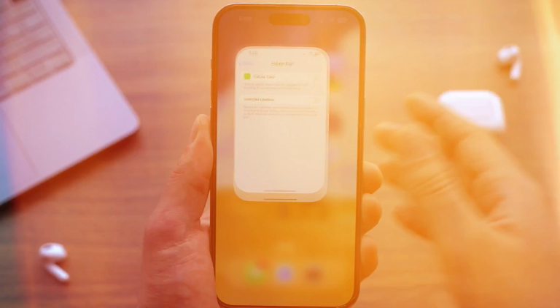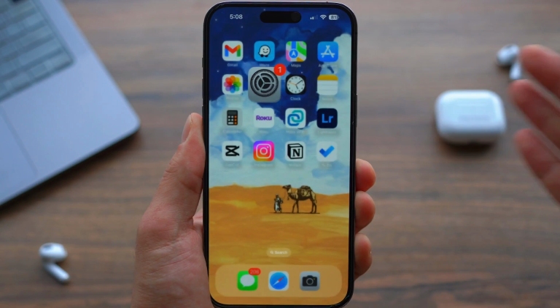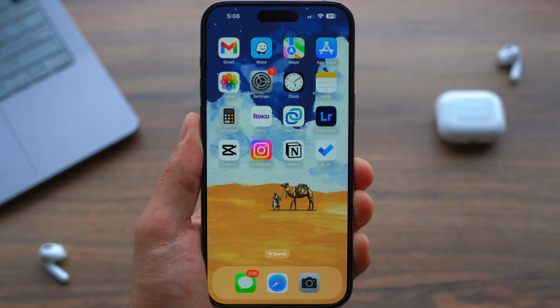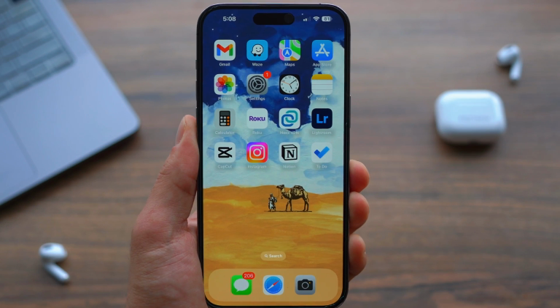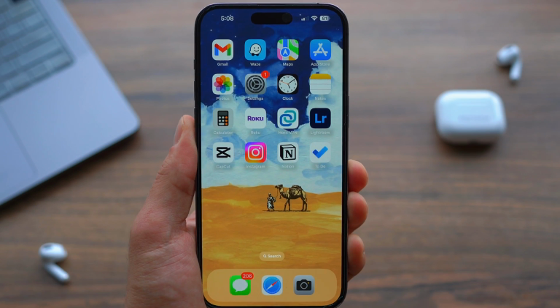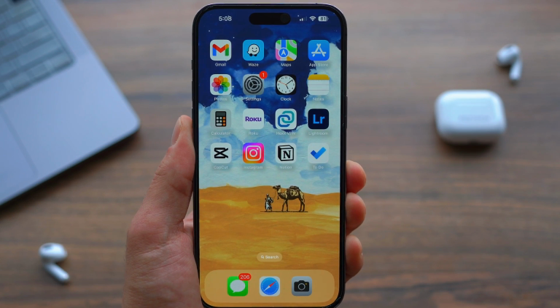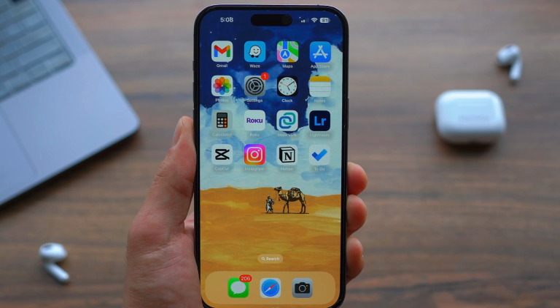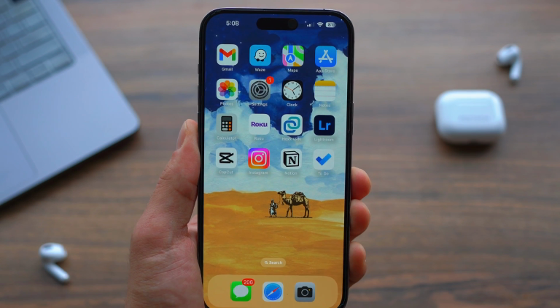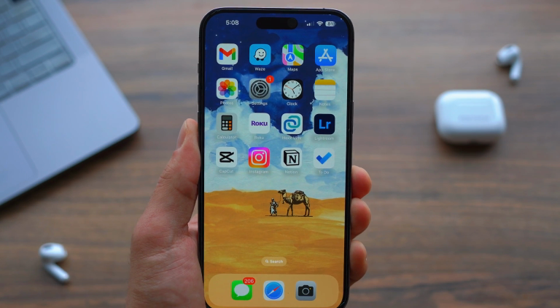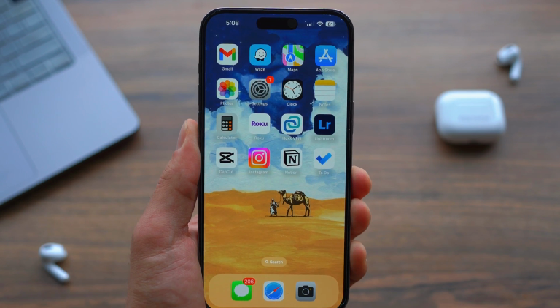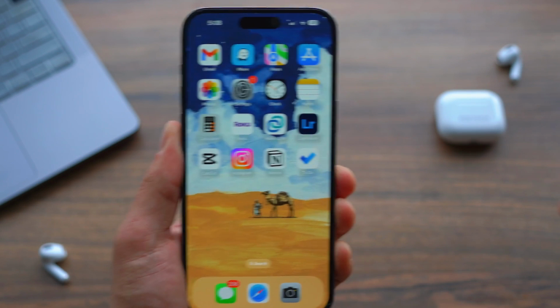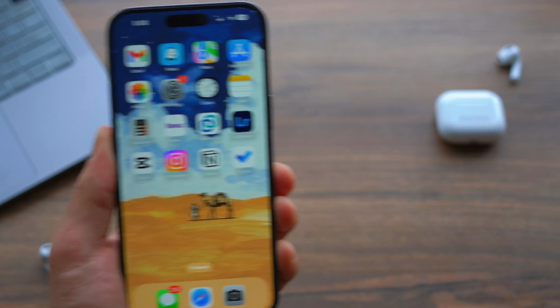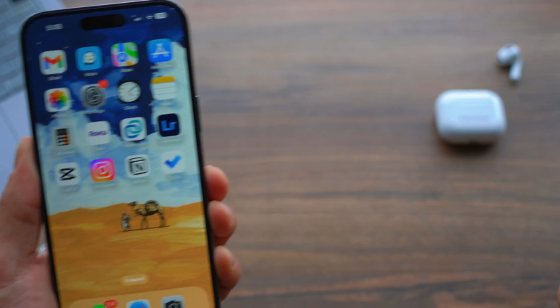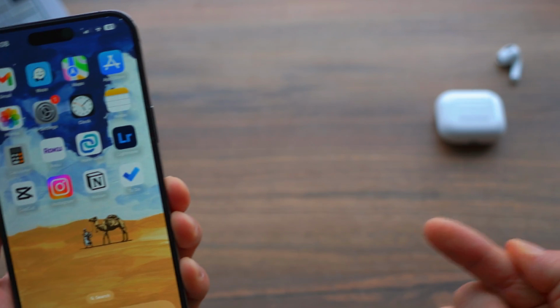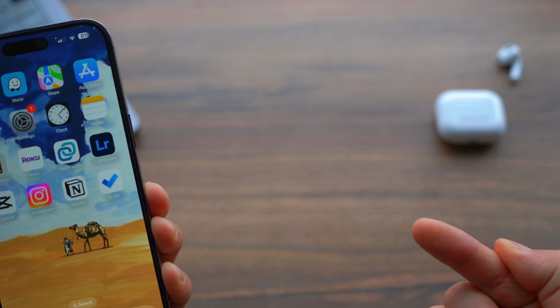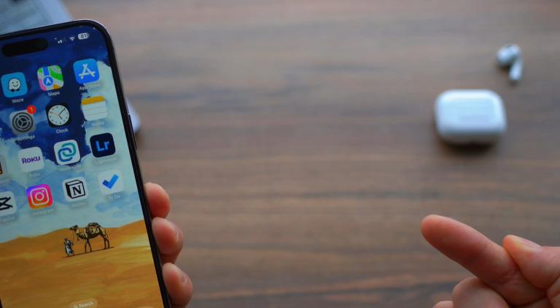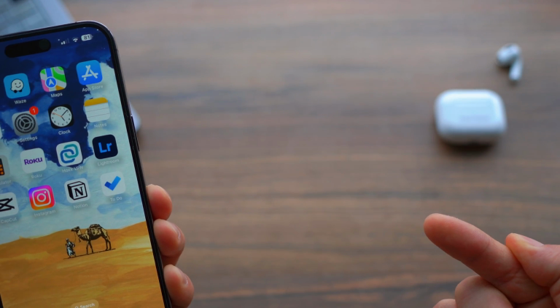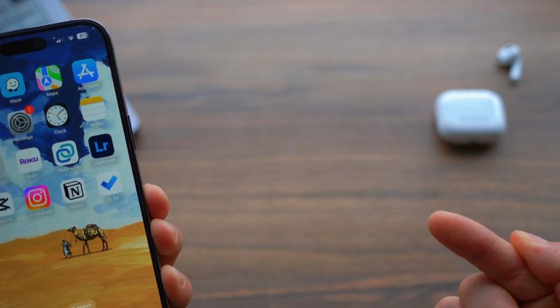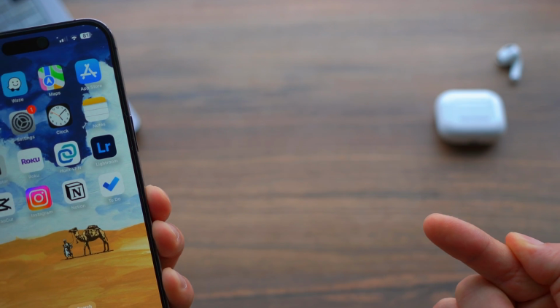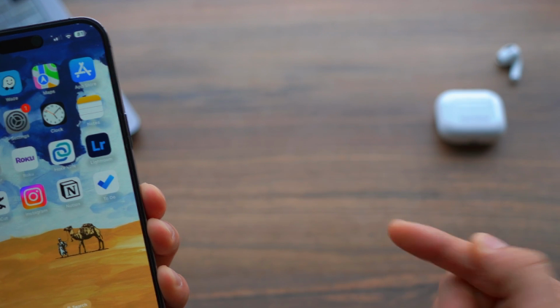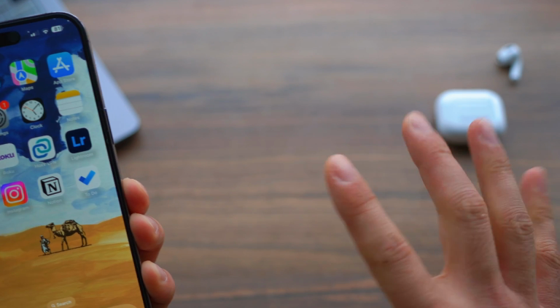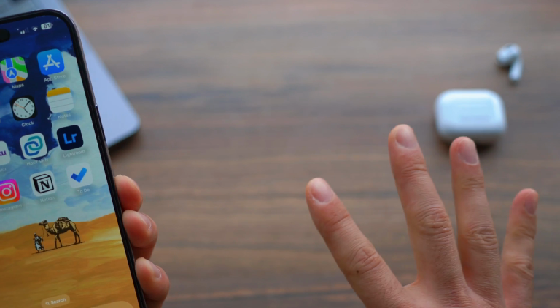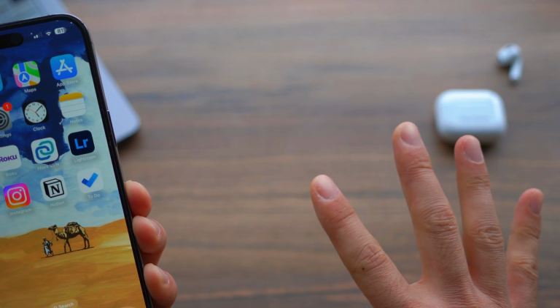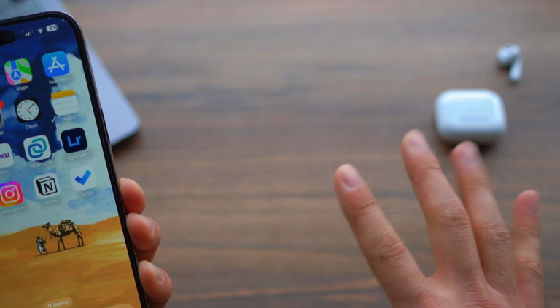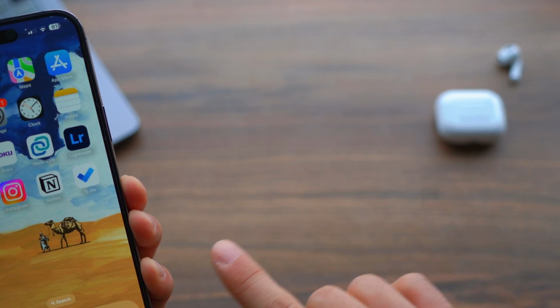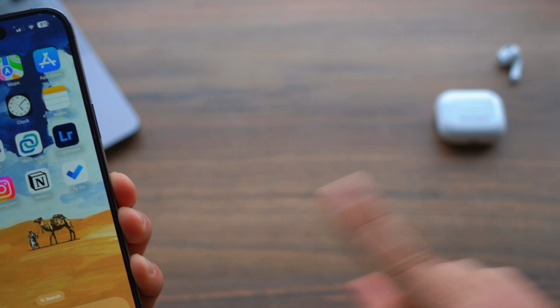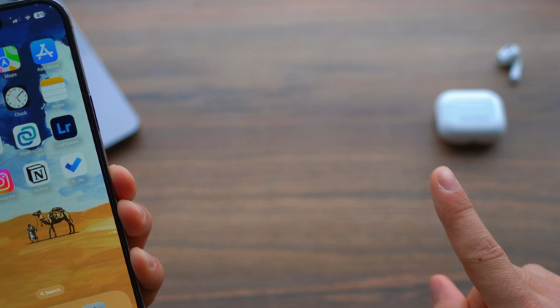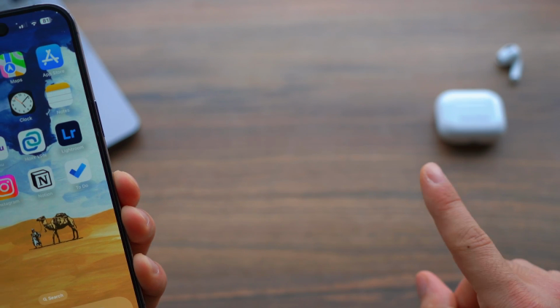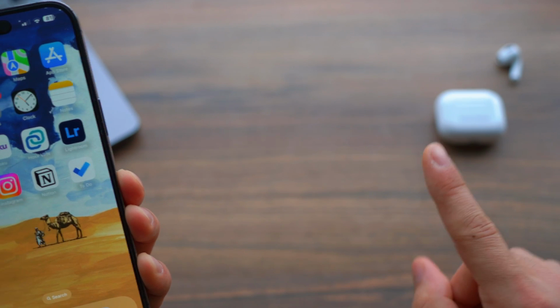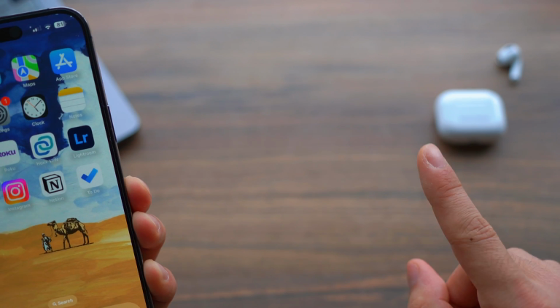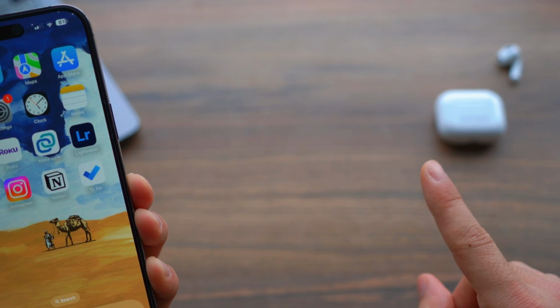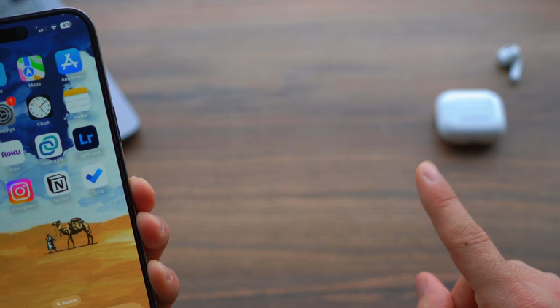Well, there you have it, folks. Thanks for watching. Check out this video up next, which talks about four things you should never do on your iPhone.